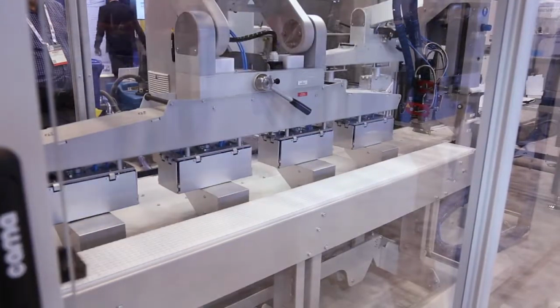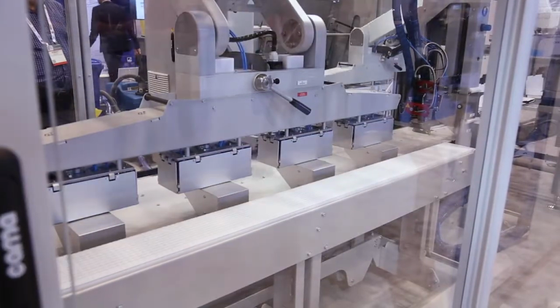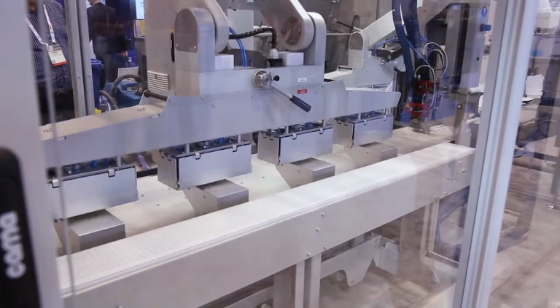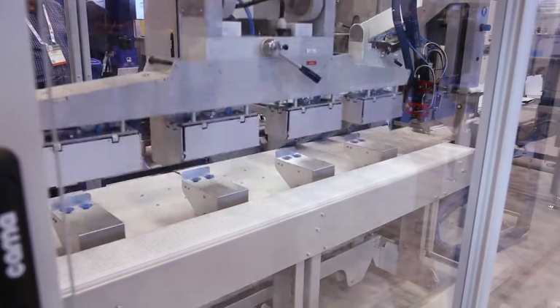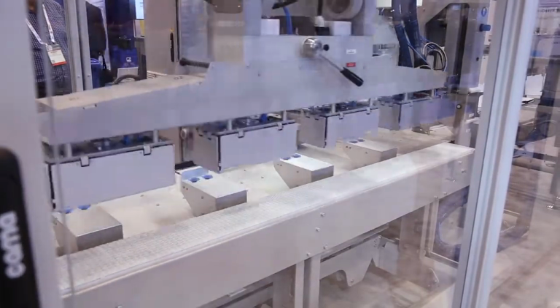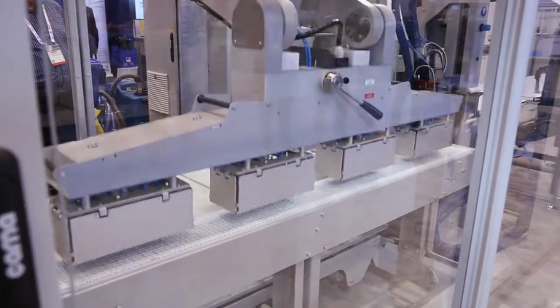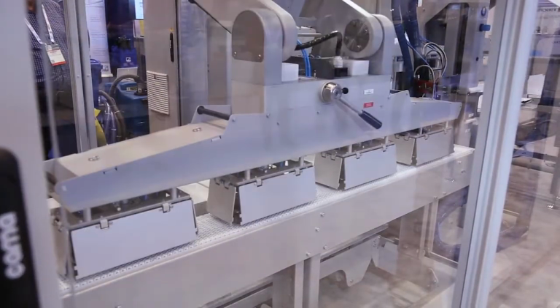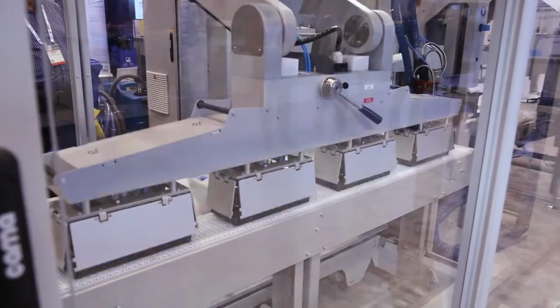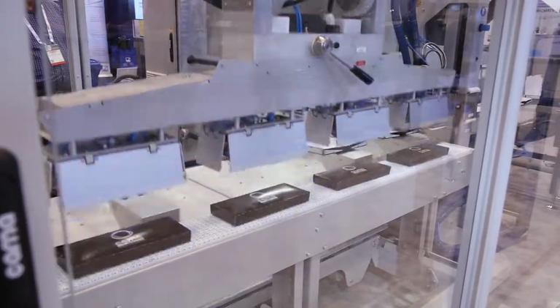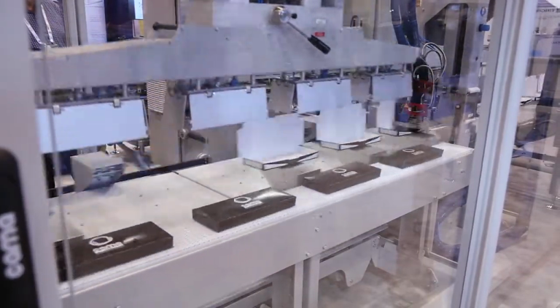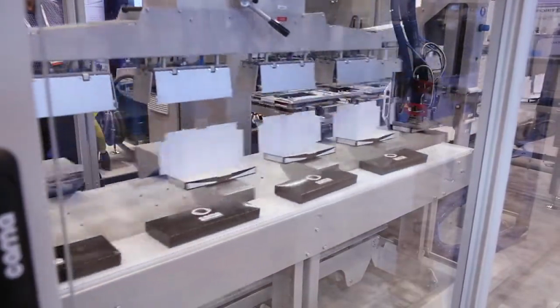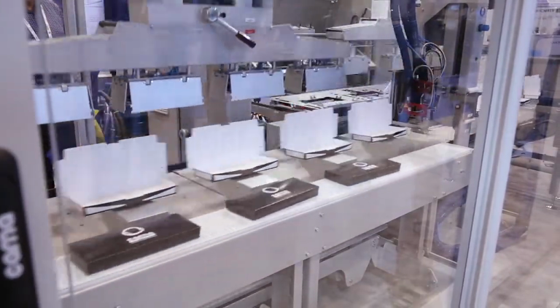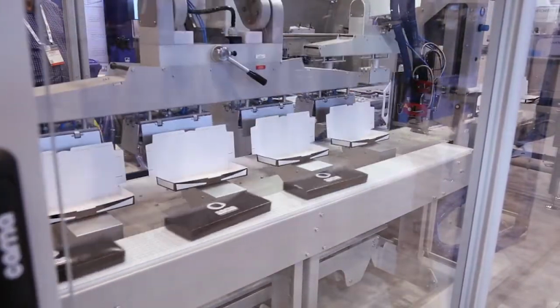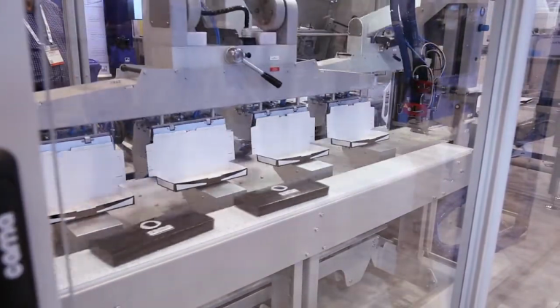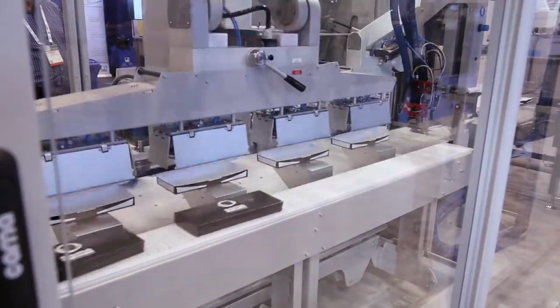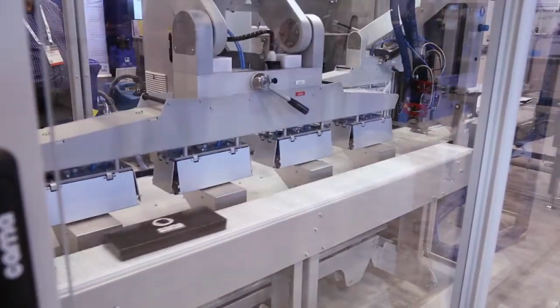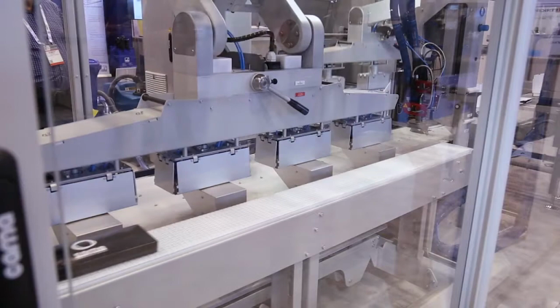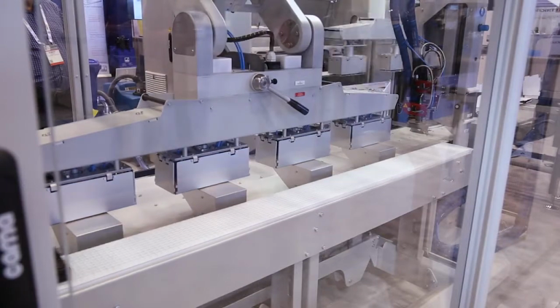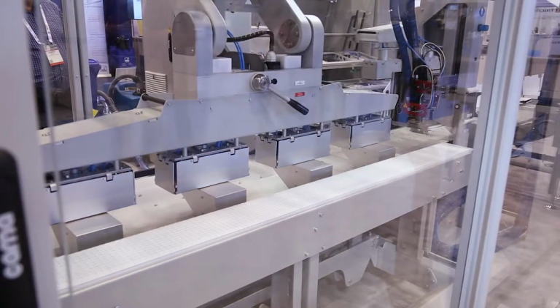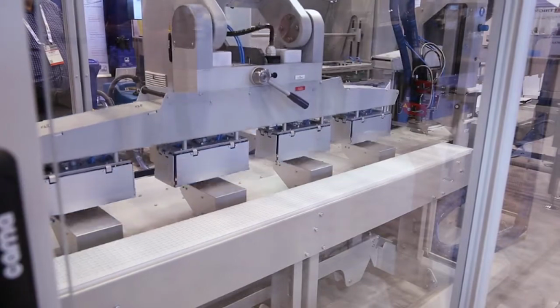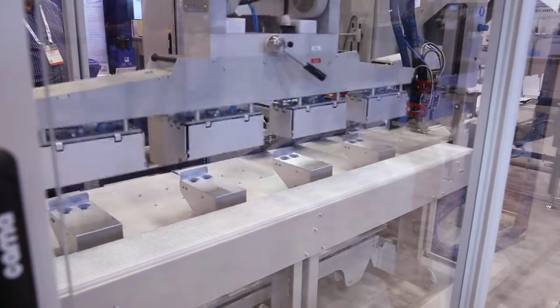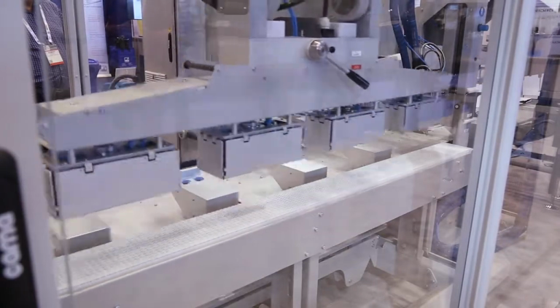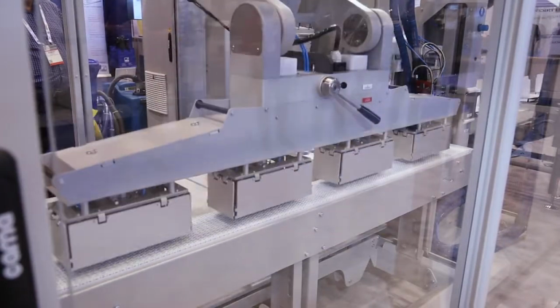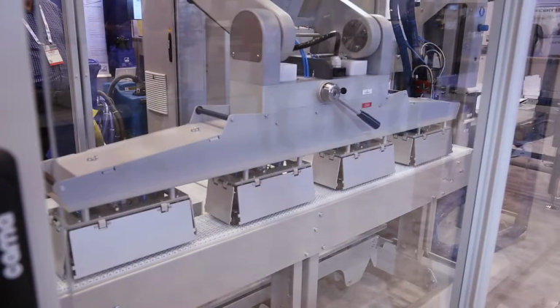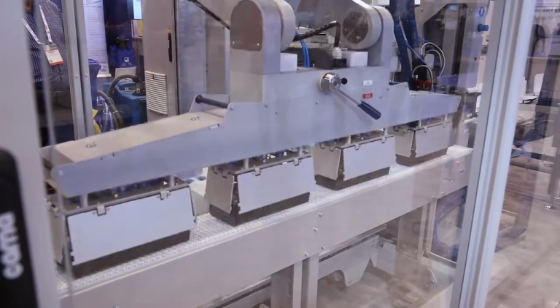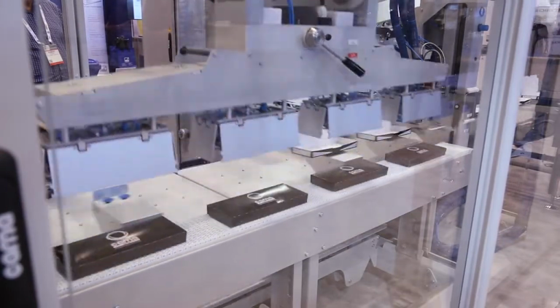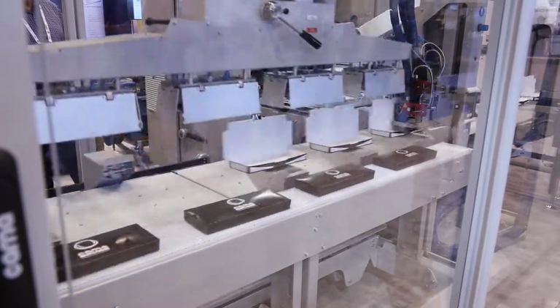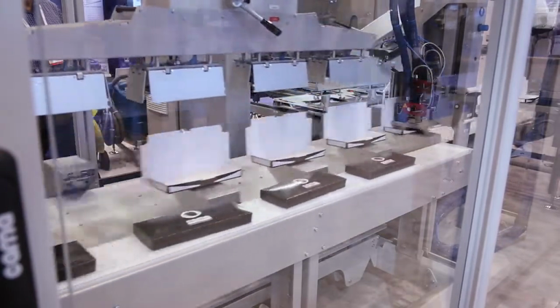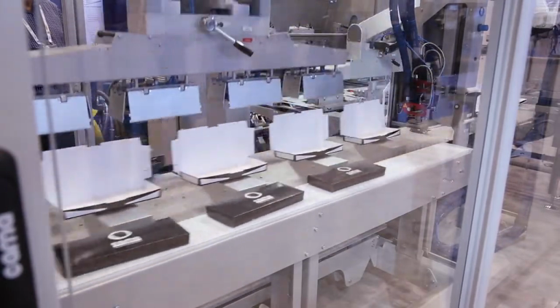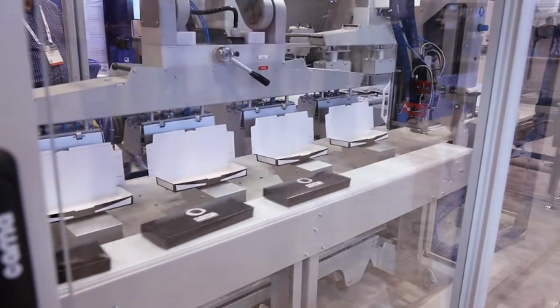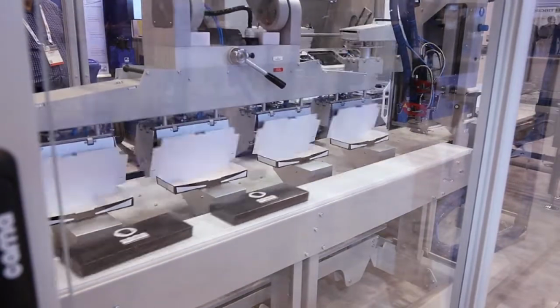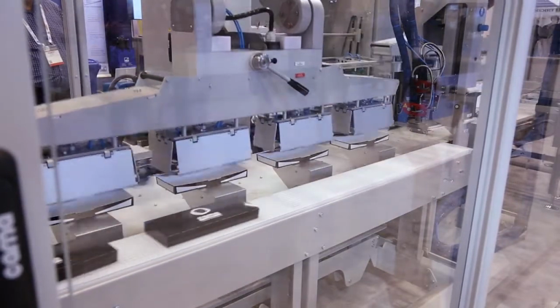Even though our motions are no faster, by forming, packing, and sealing multiple cartons in each station, it increases our speed.